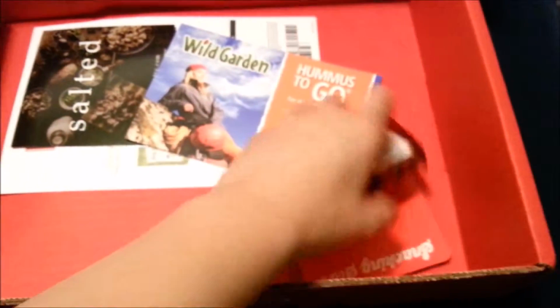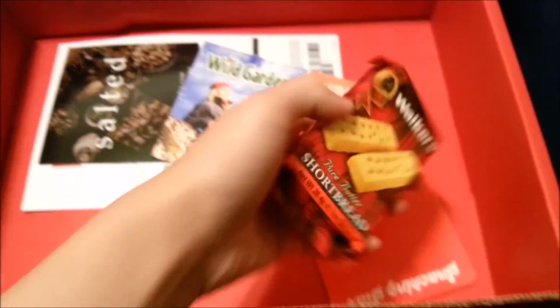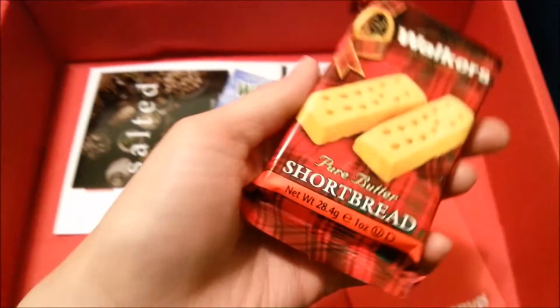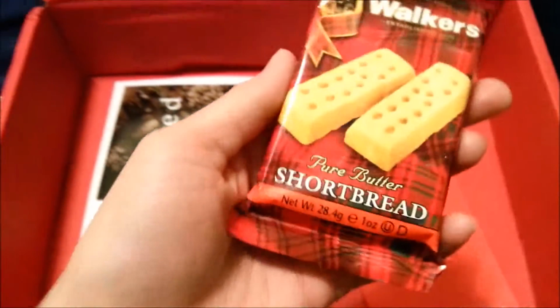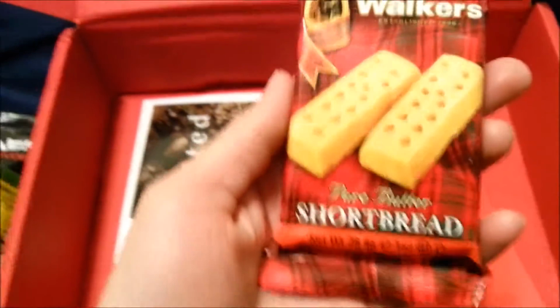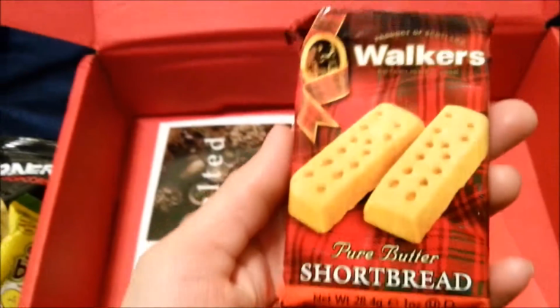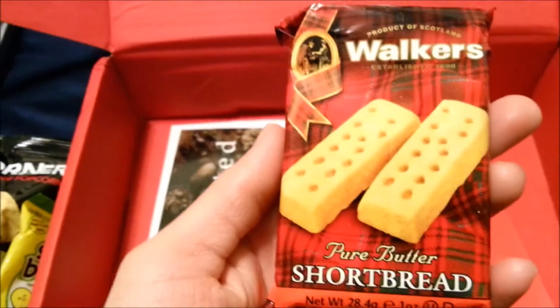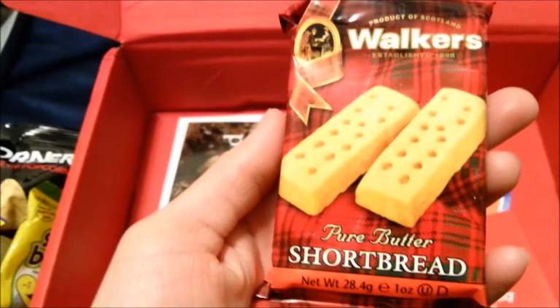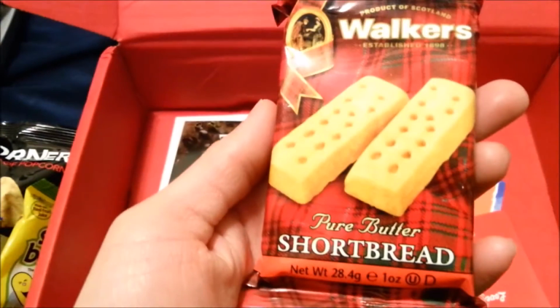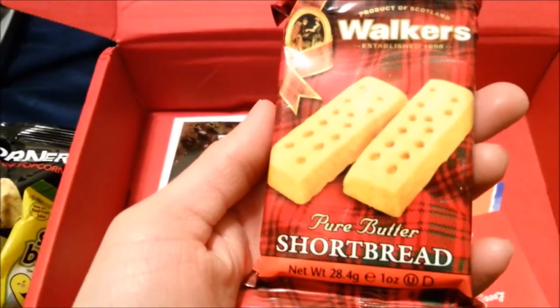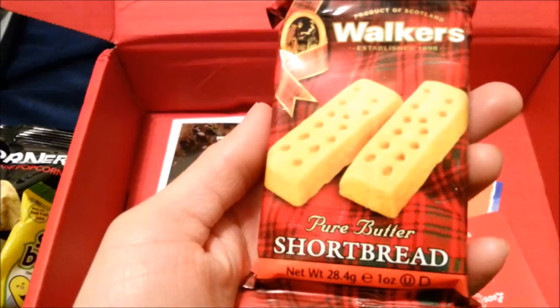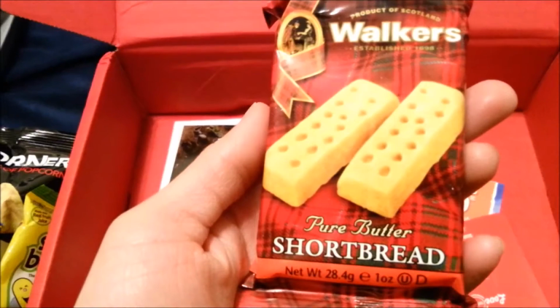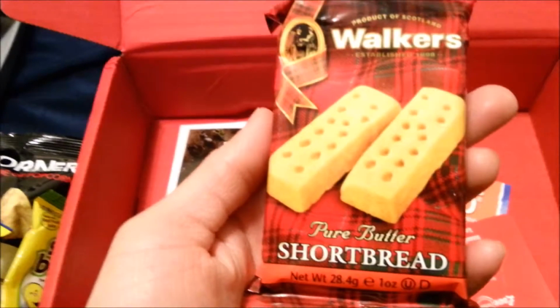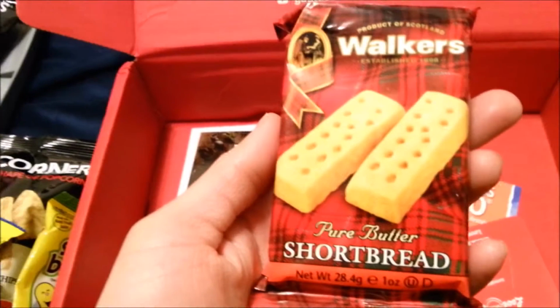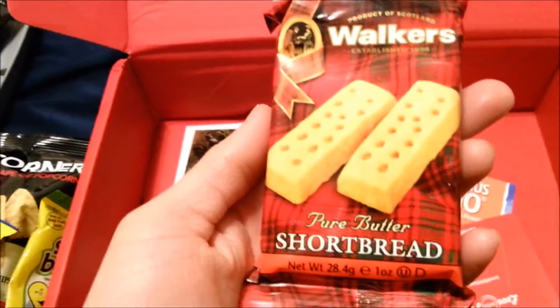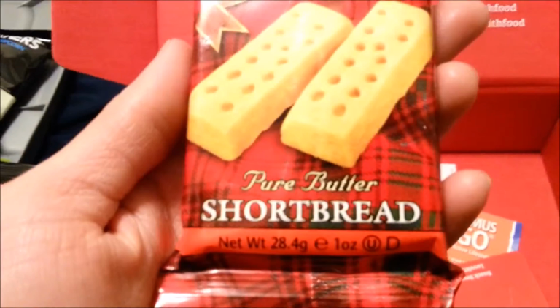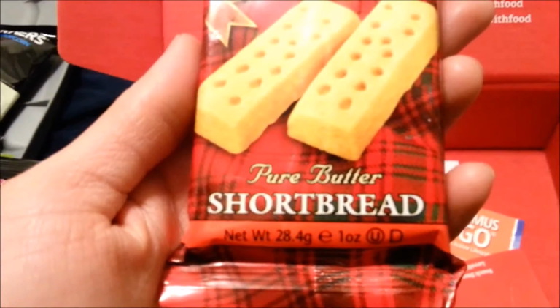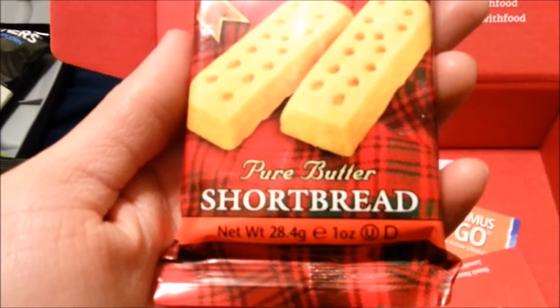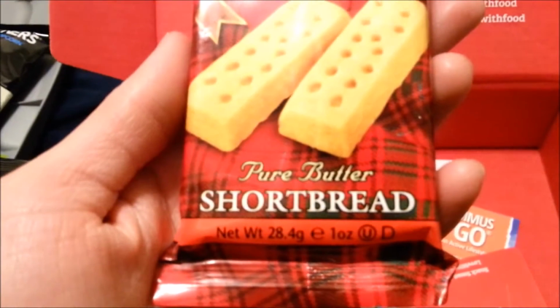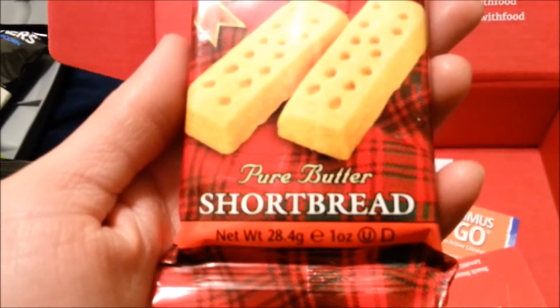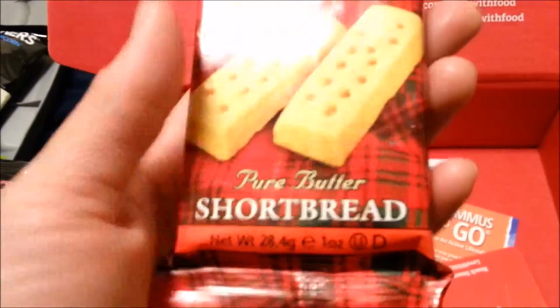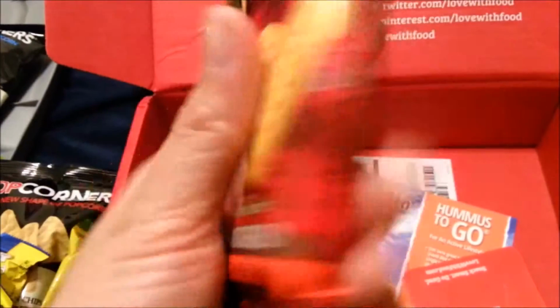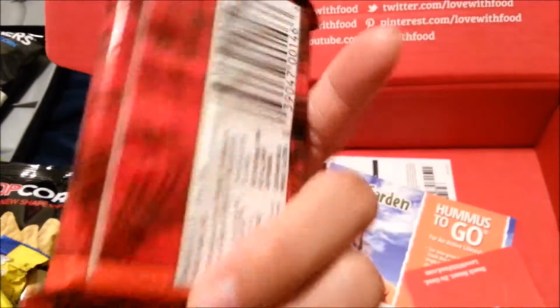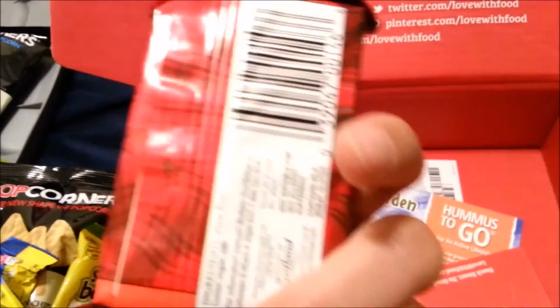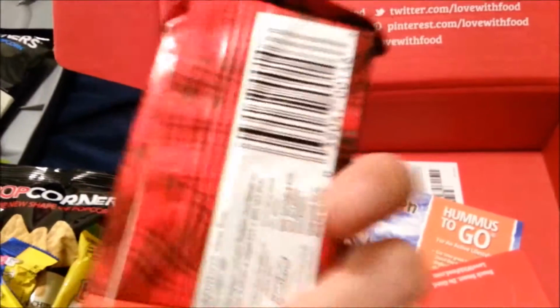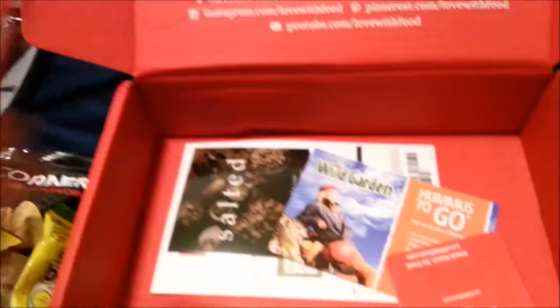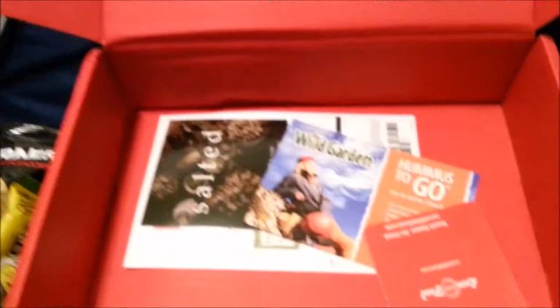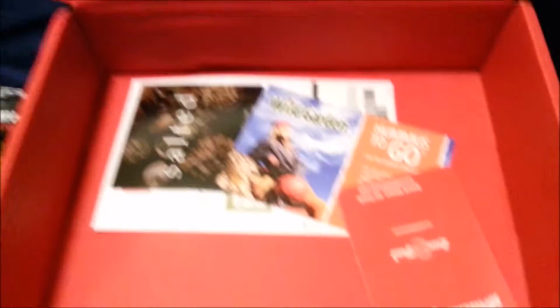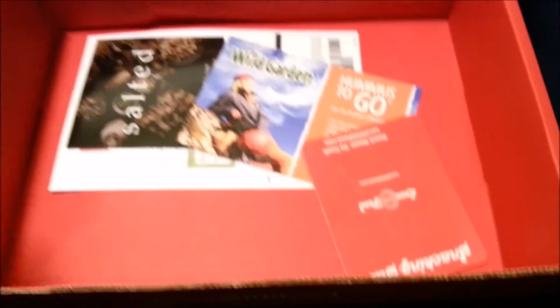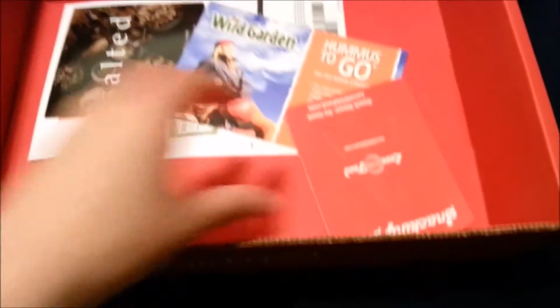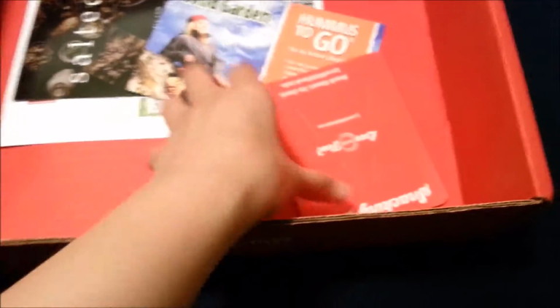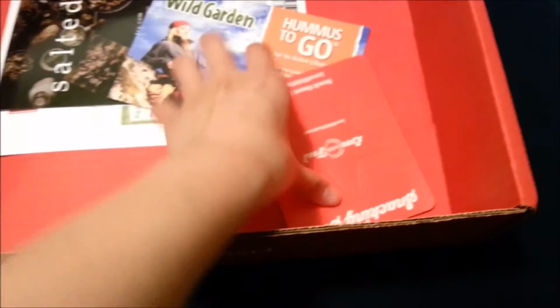The last snack item is the Walker's Pure Butter Shortbread Cookies. These were very small and delicious.